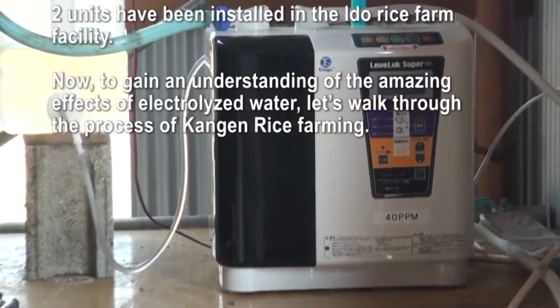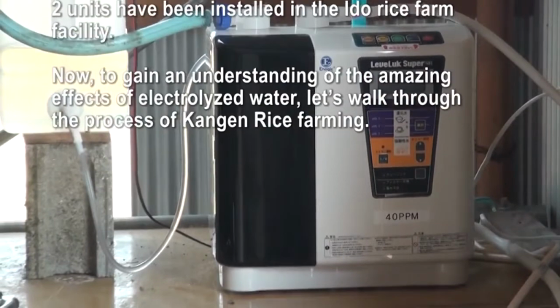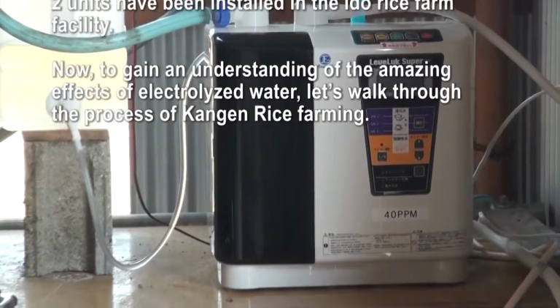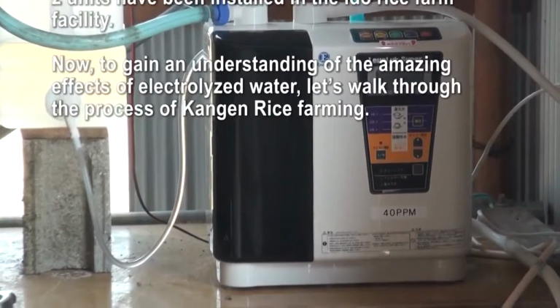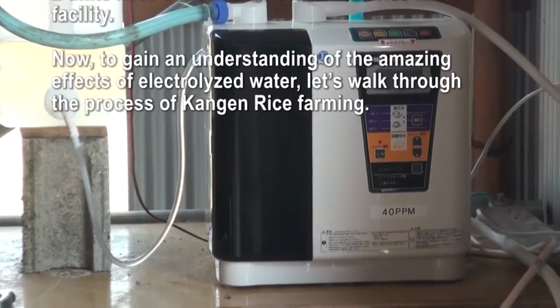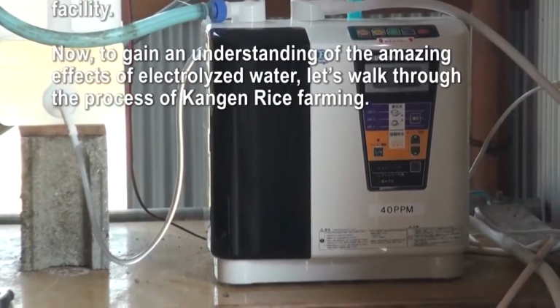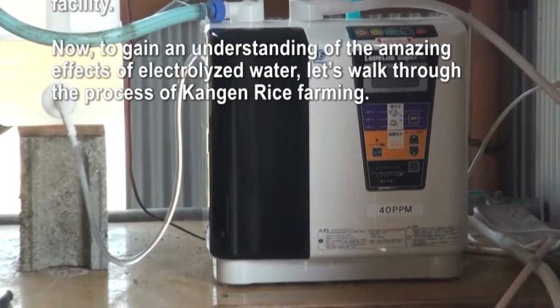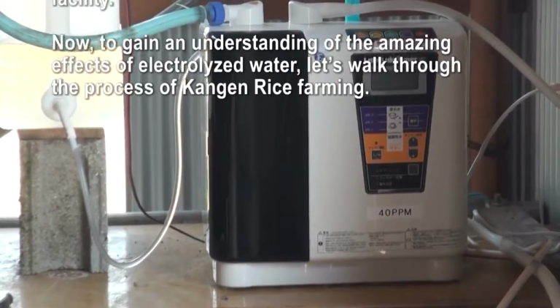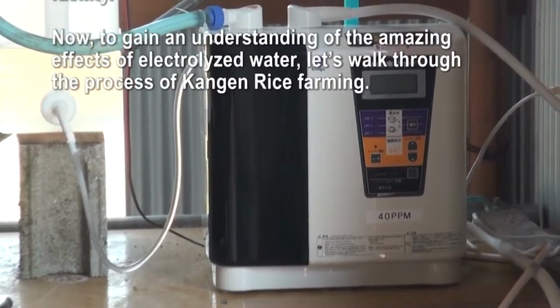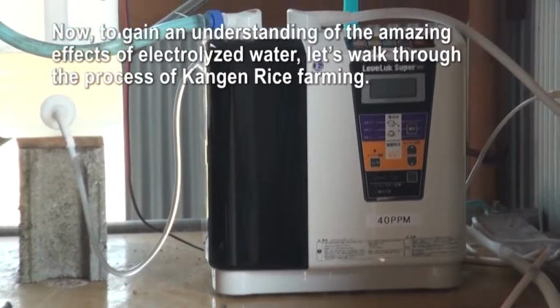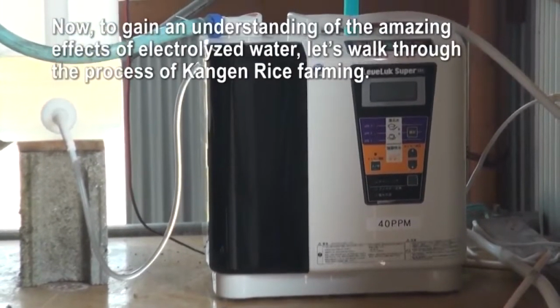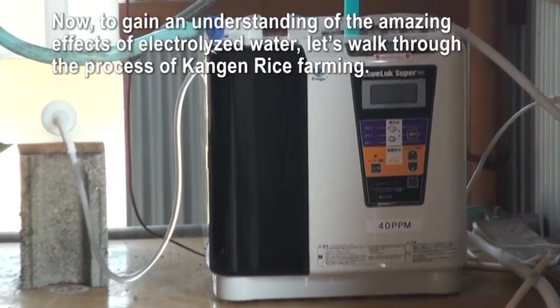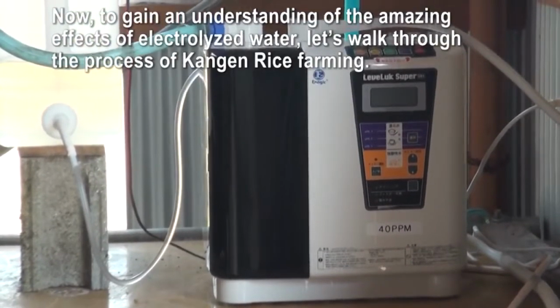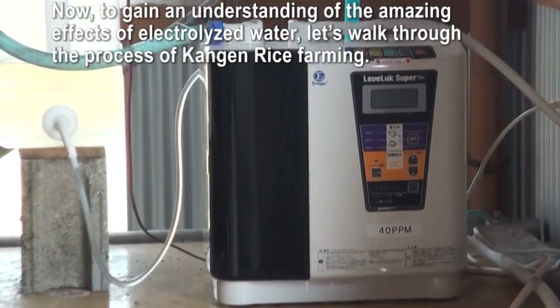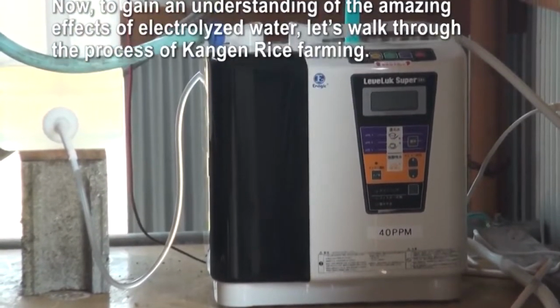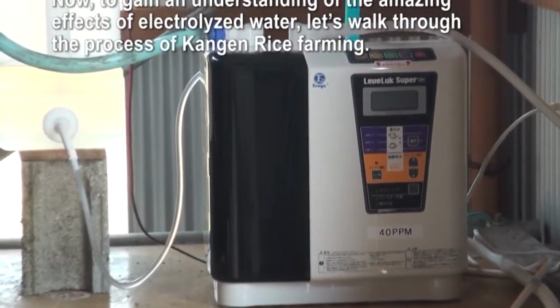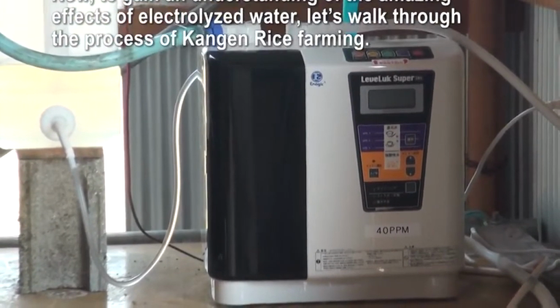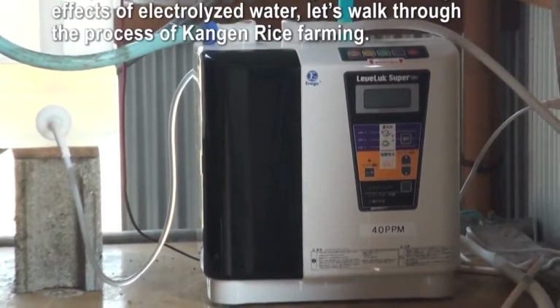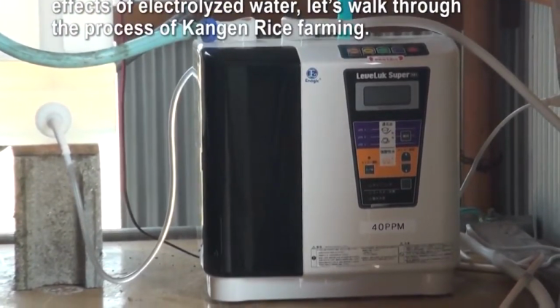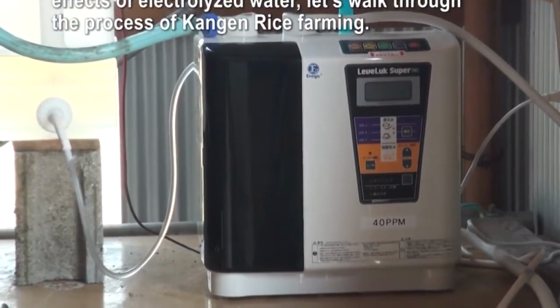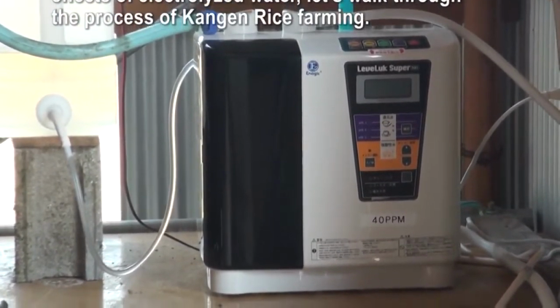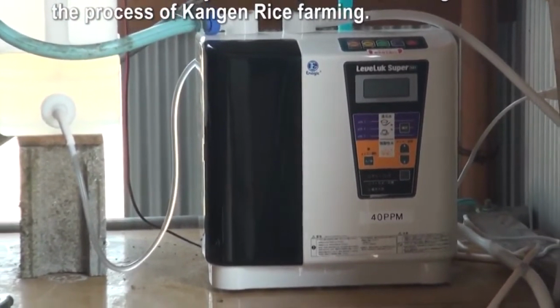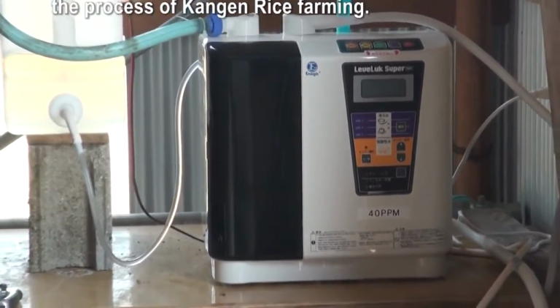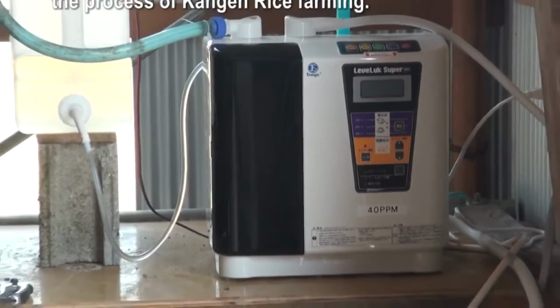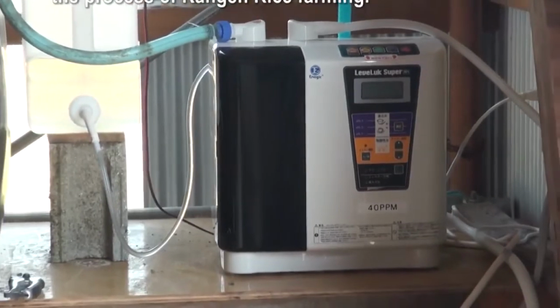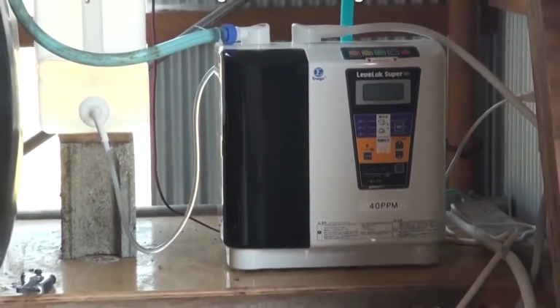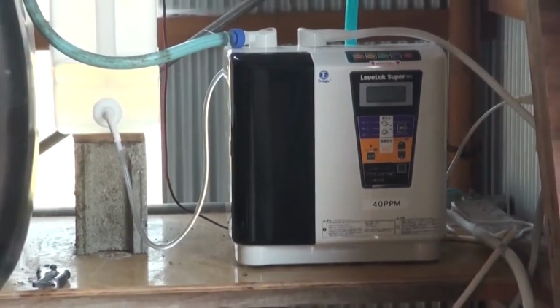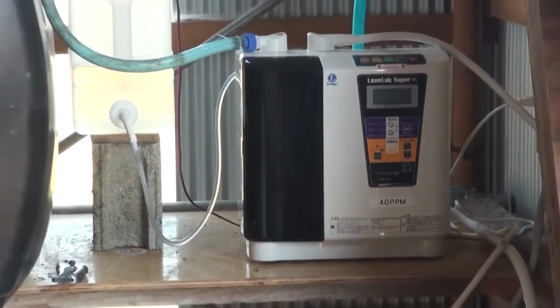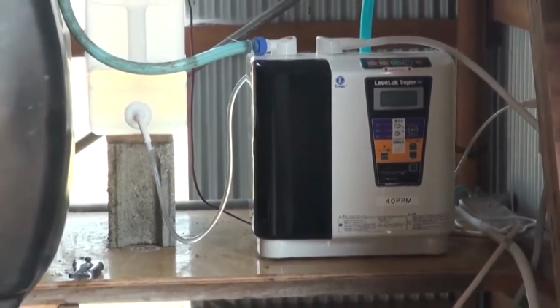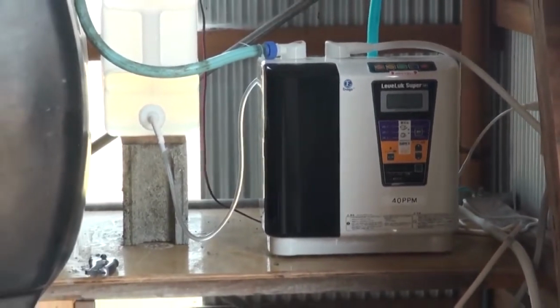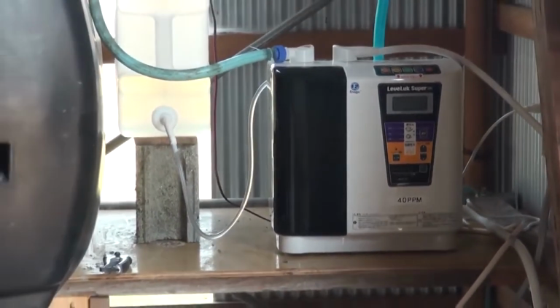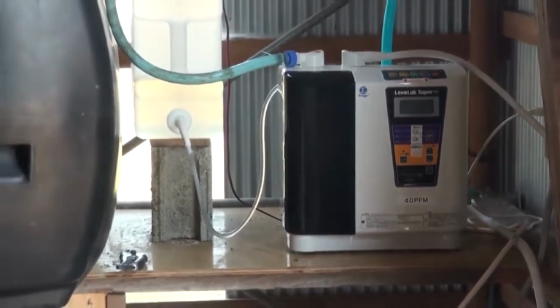Now, to gain an understanding of the amazing effects of electrolyzed water, let's walk through the process of Kangen Rice Farming.